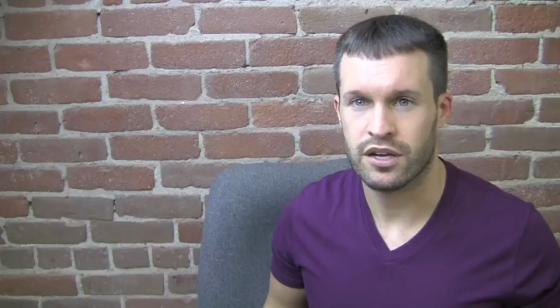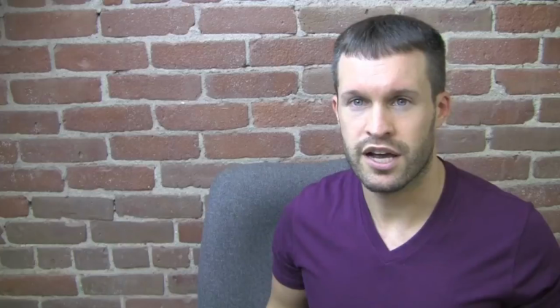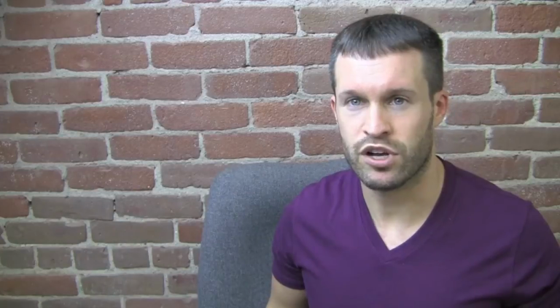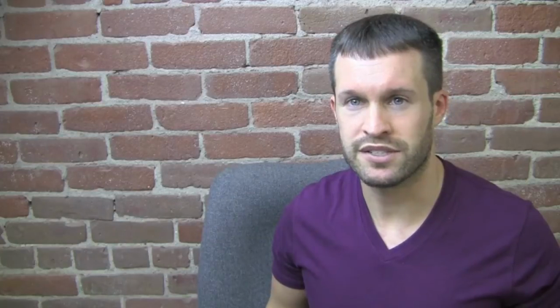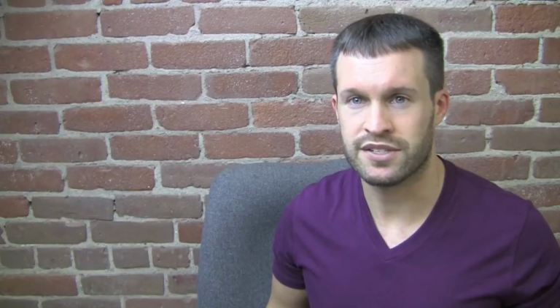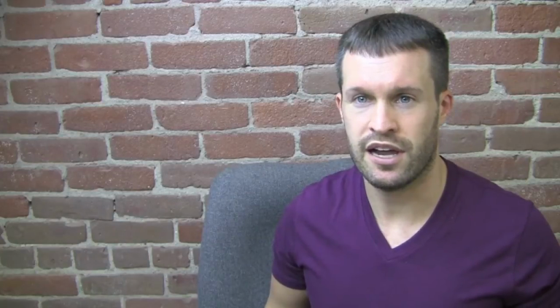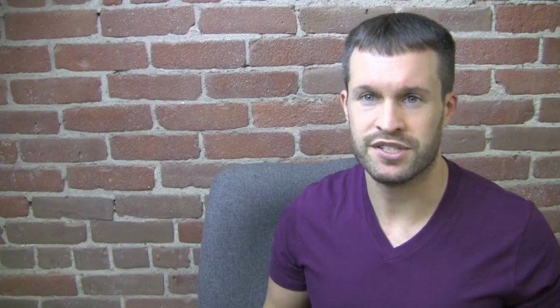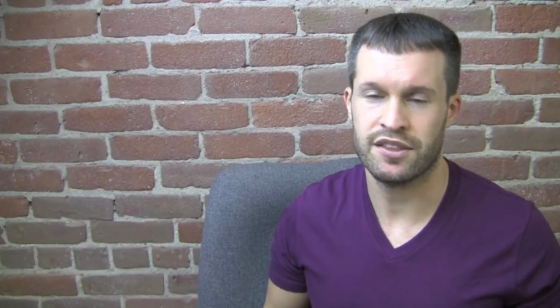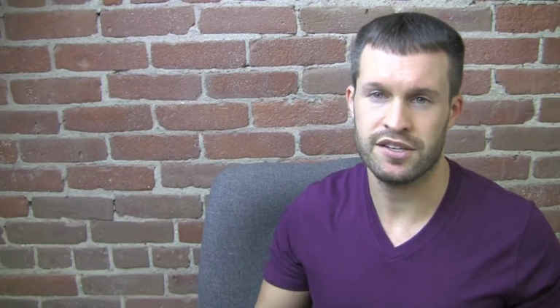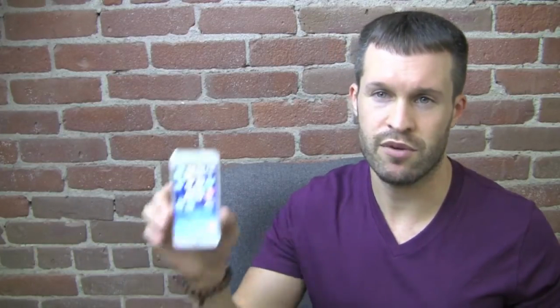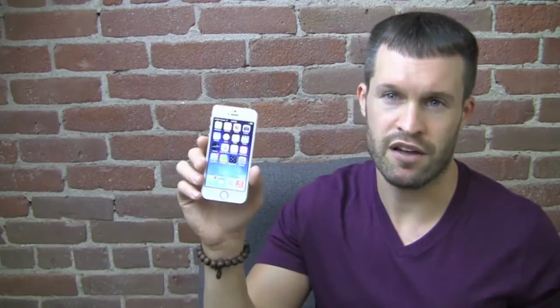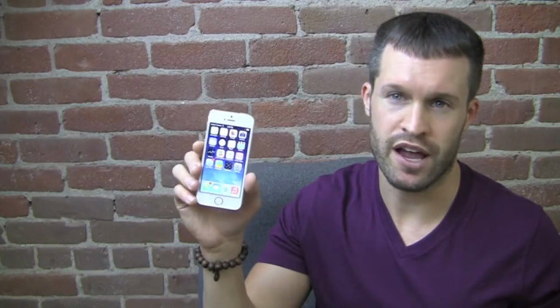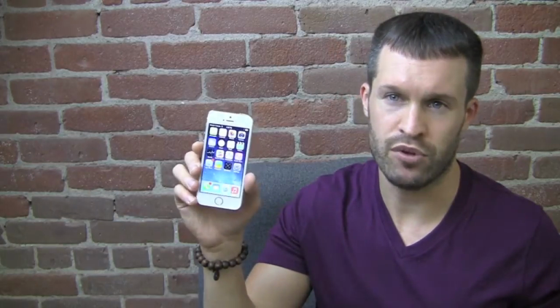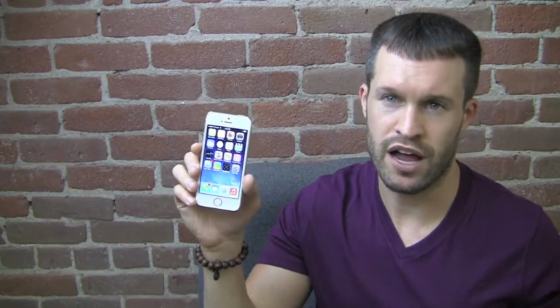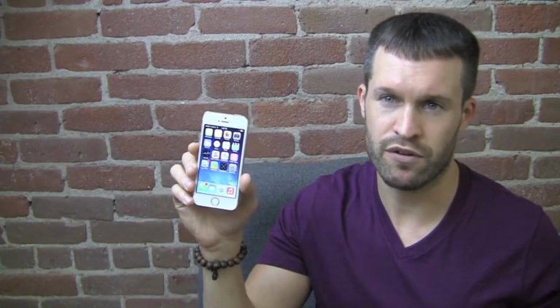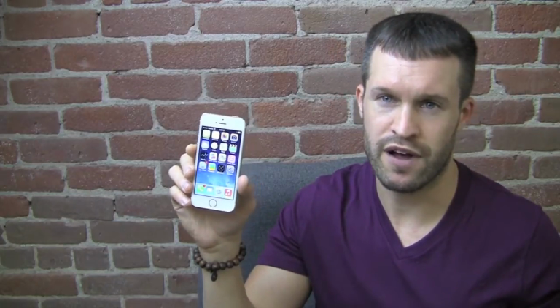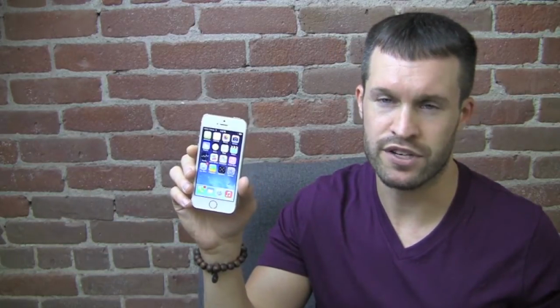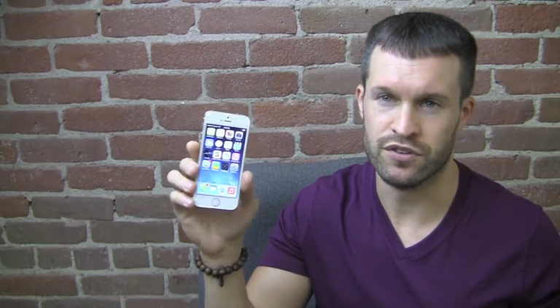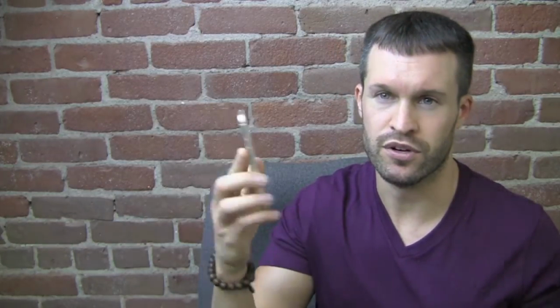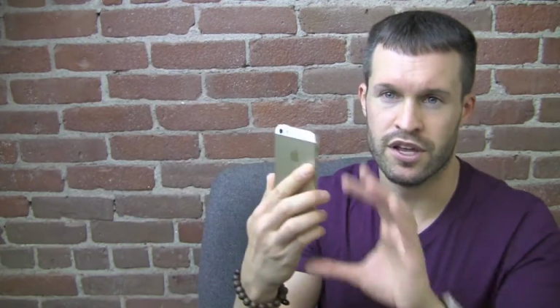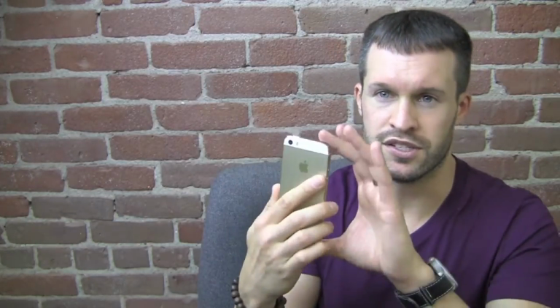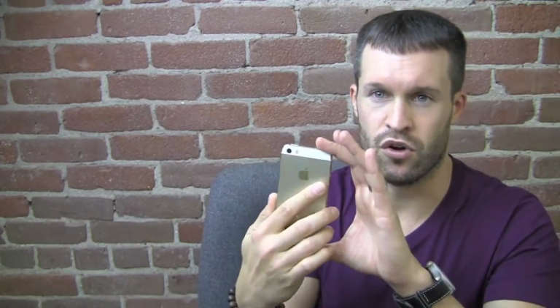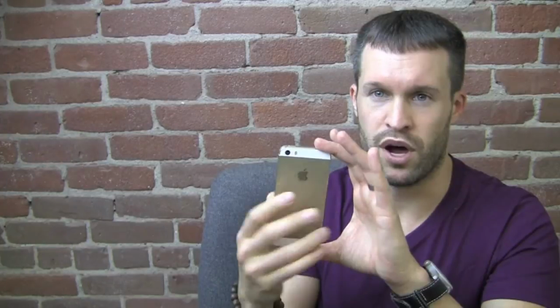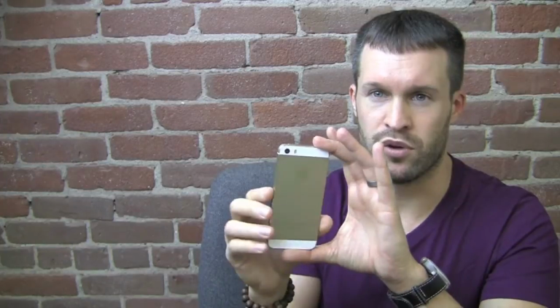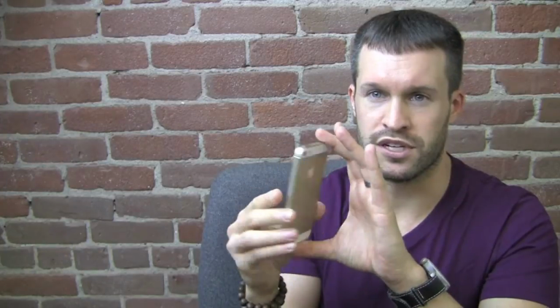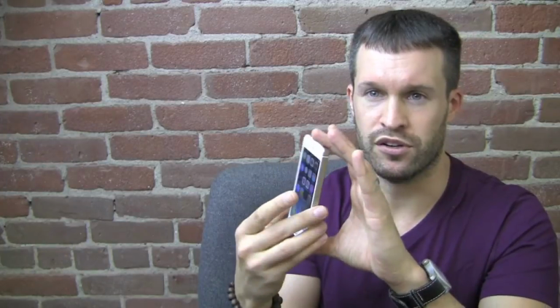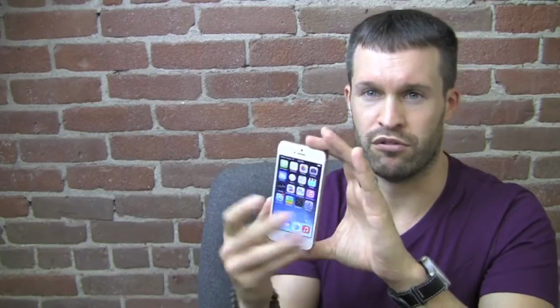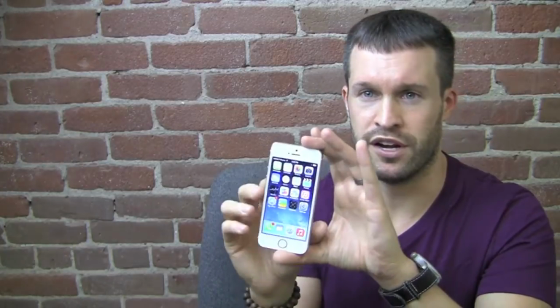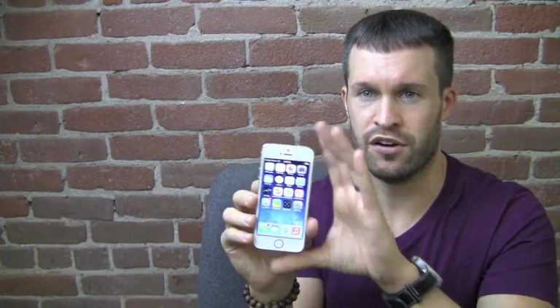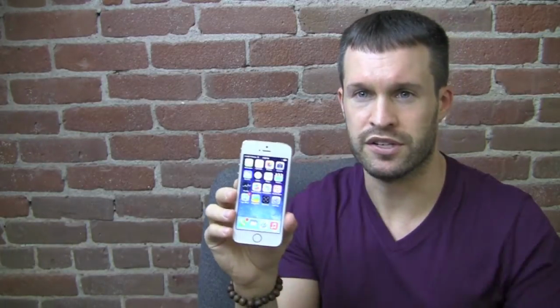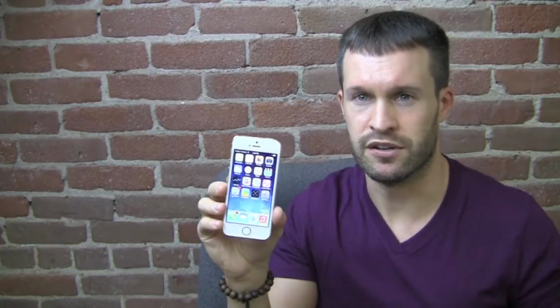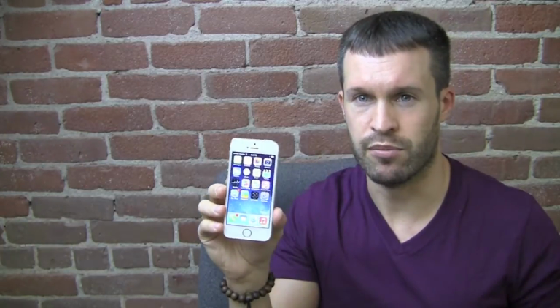Hey guys, welcome back to the Gazelle Lab. This is Anthony. Today we have the Apple iPhone 5S review. This is the gold model and we'll take a look at it right here on the Gazelle Lab.